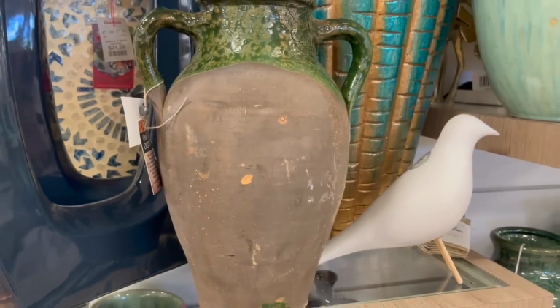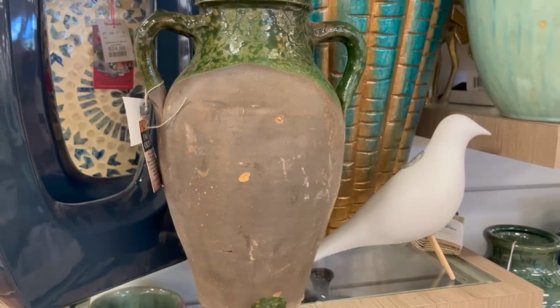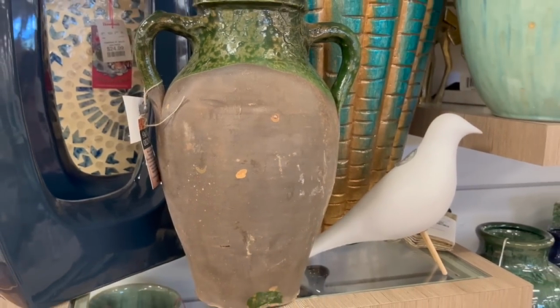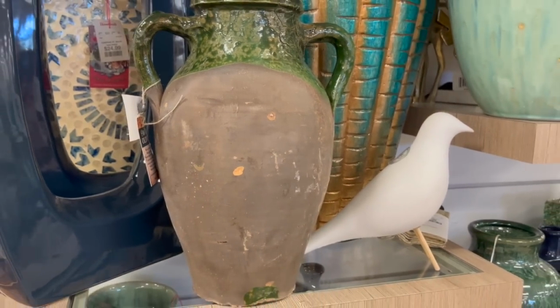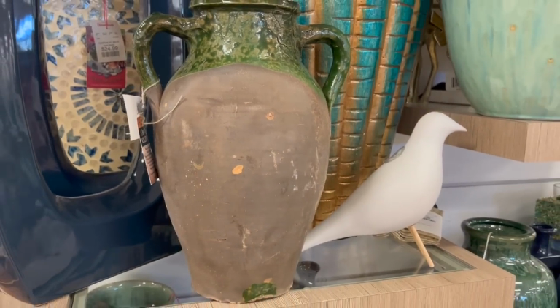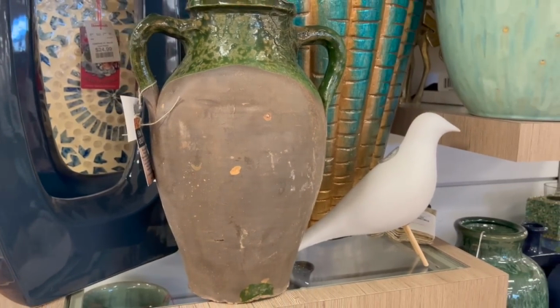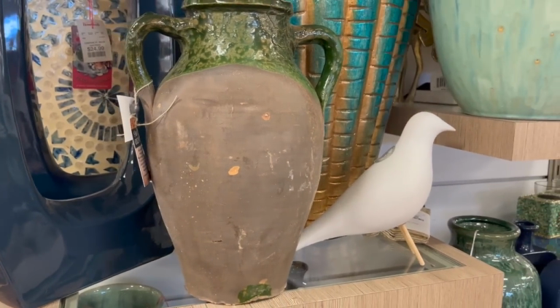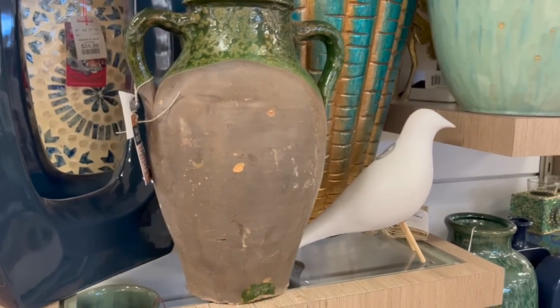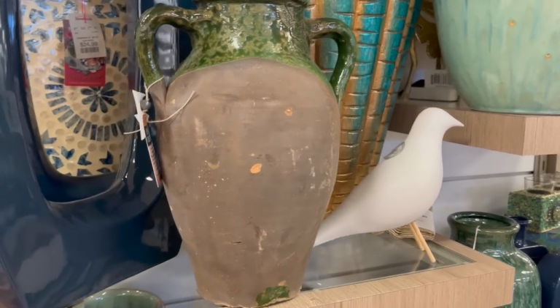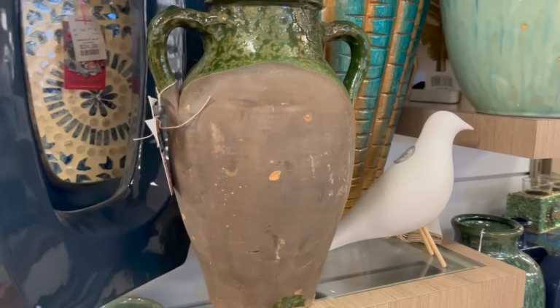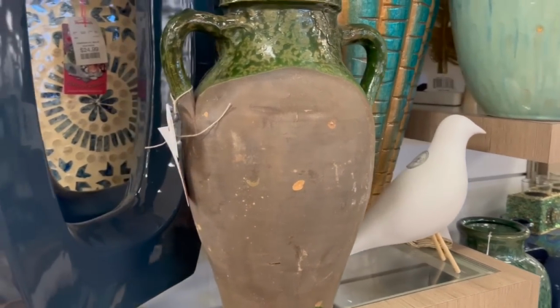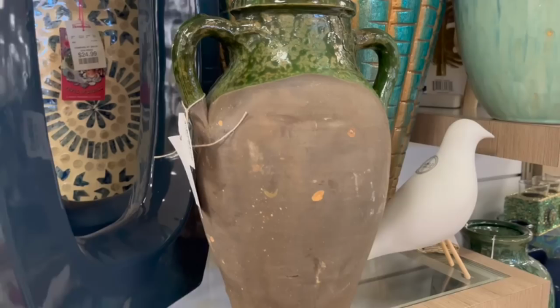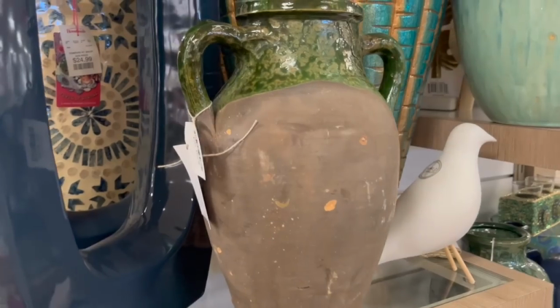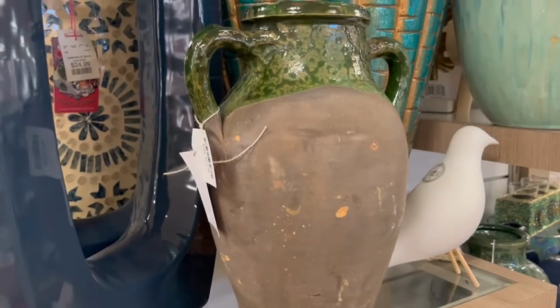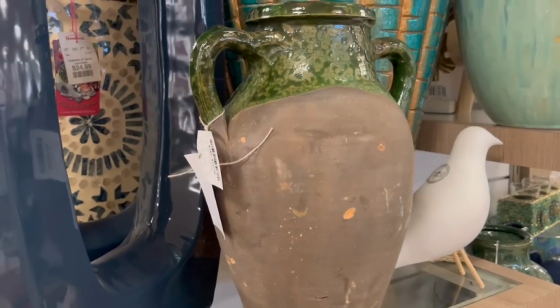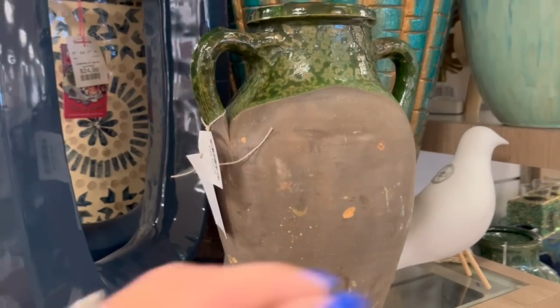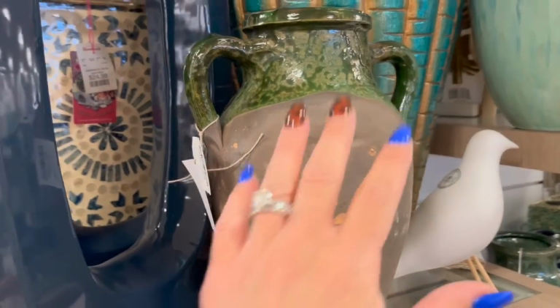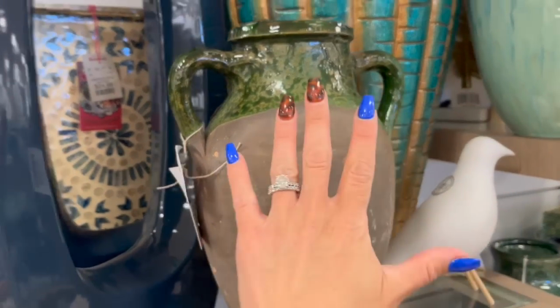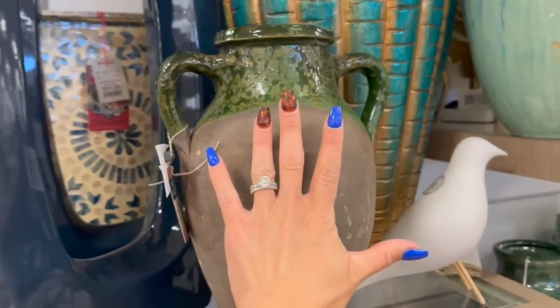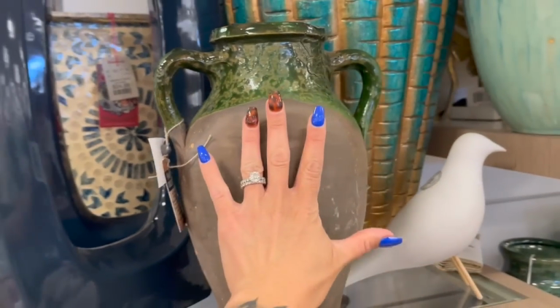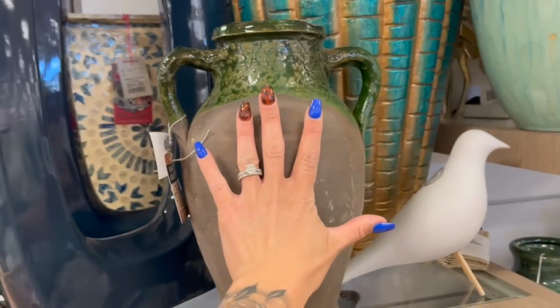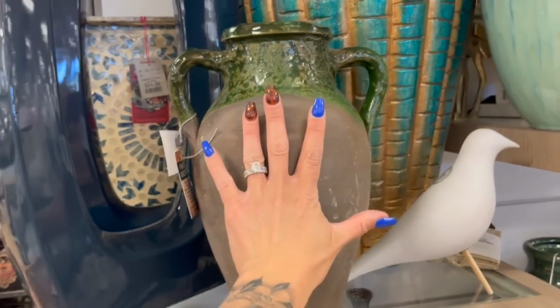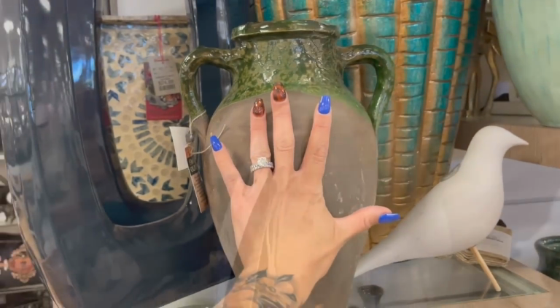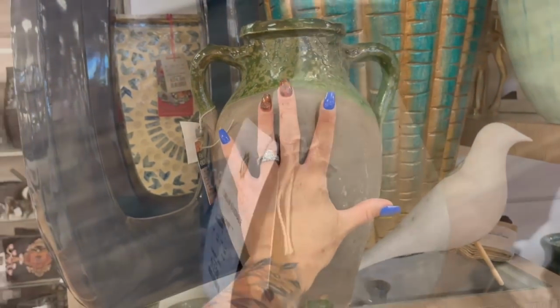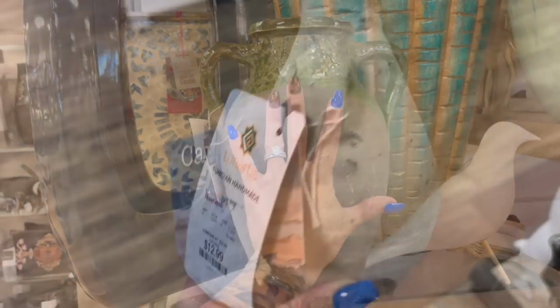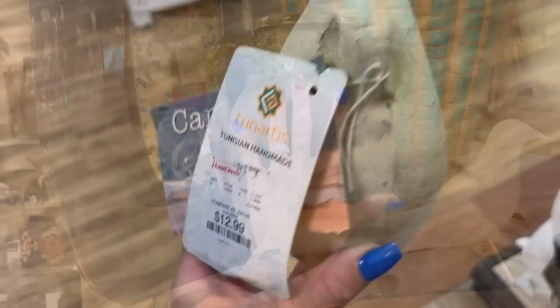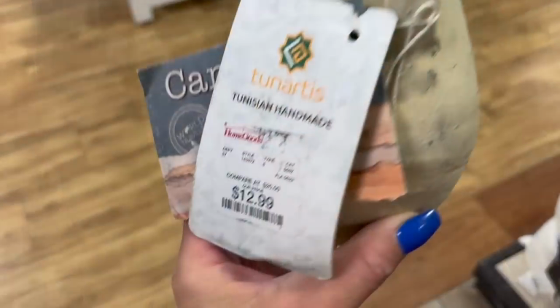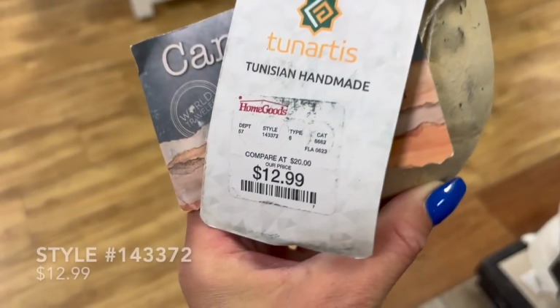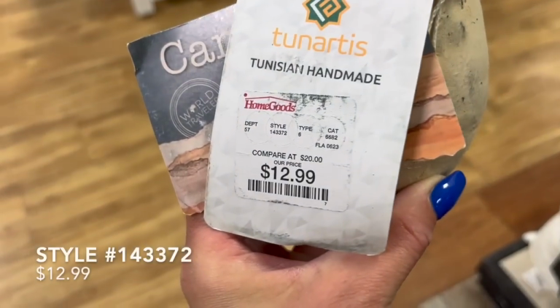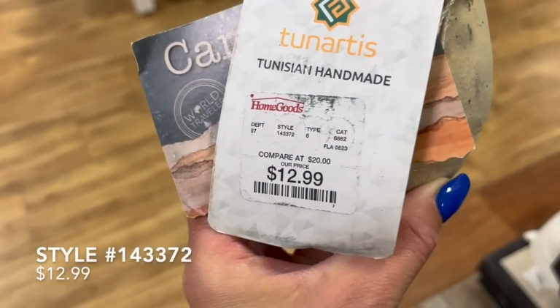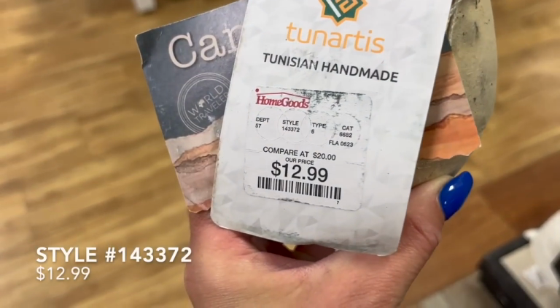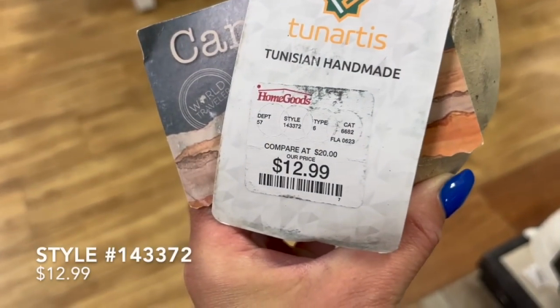So if you love that vintage look and you've been wanting one of these, these are a really great price for the same exact thing.